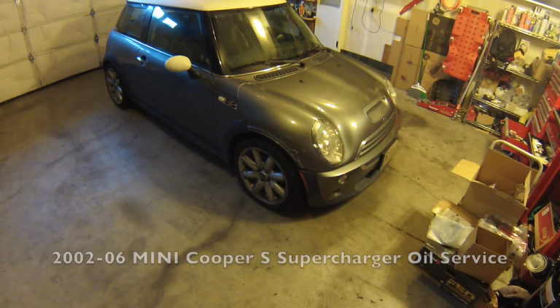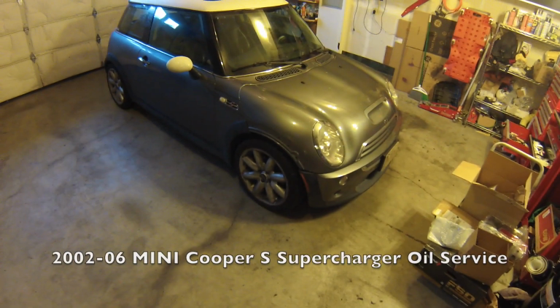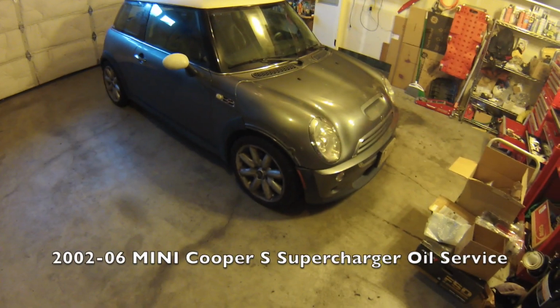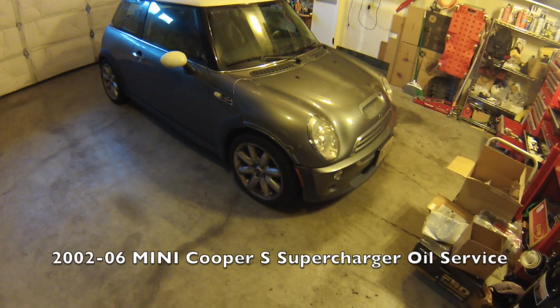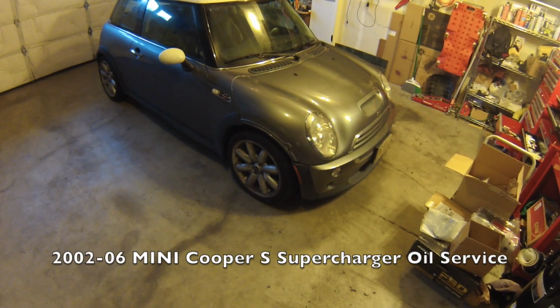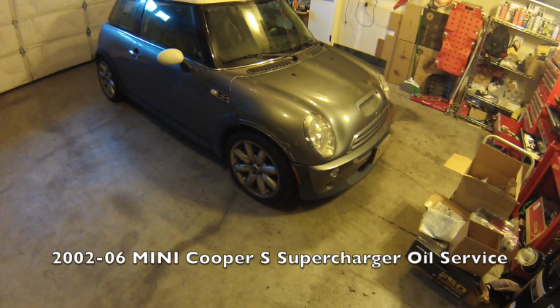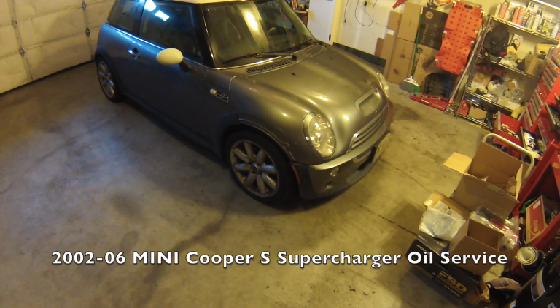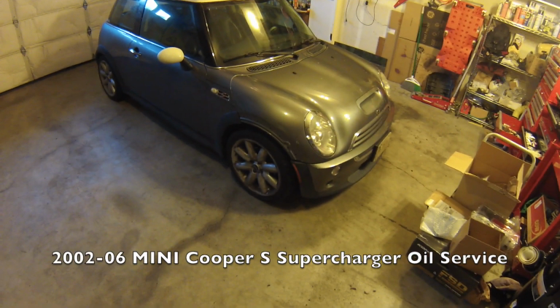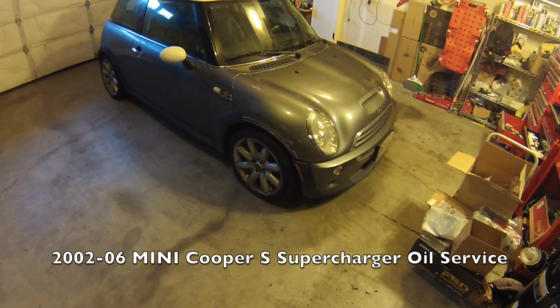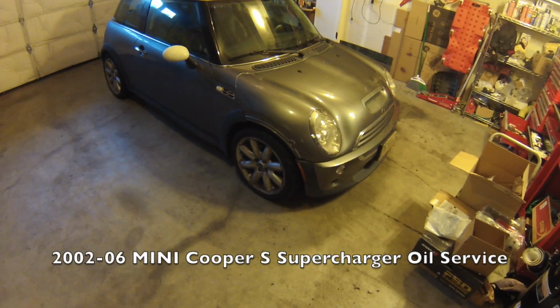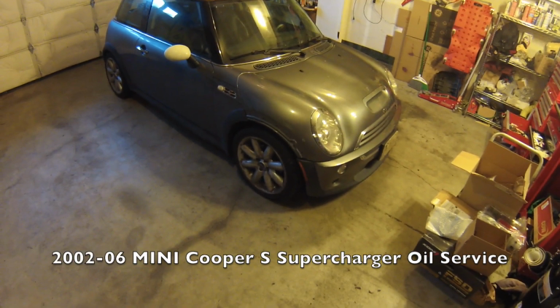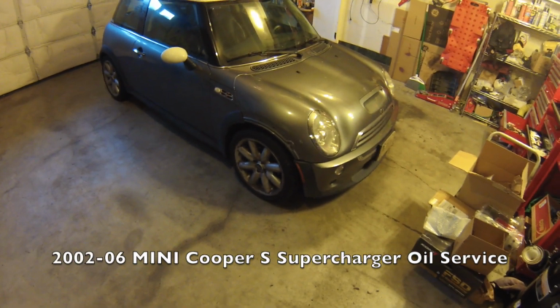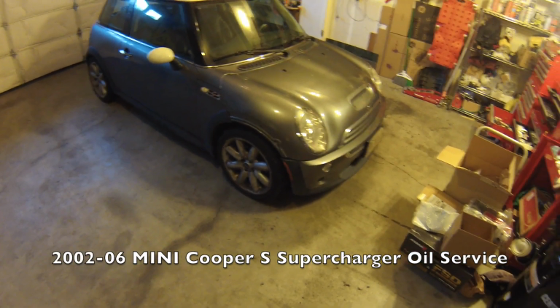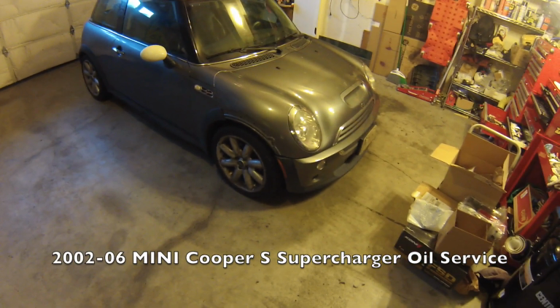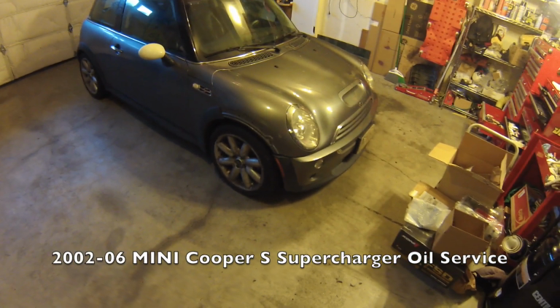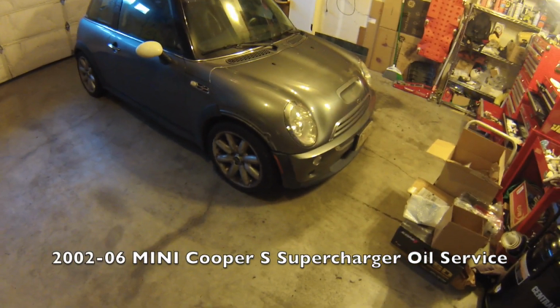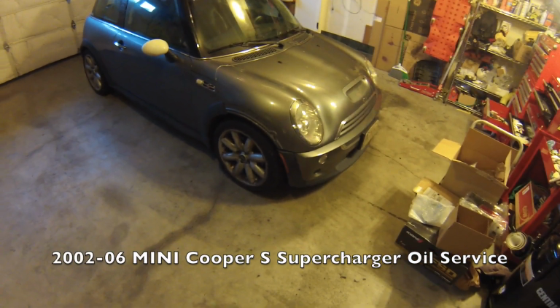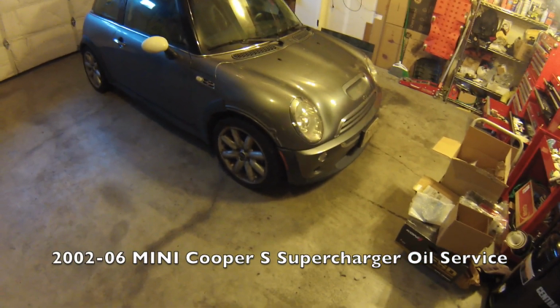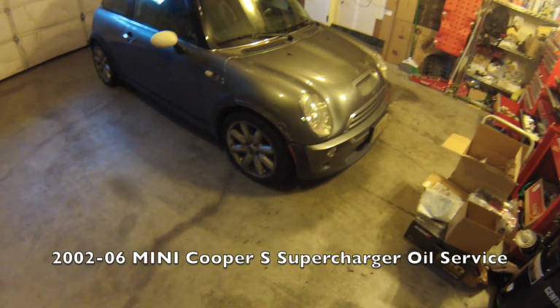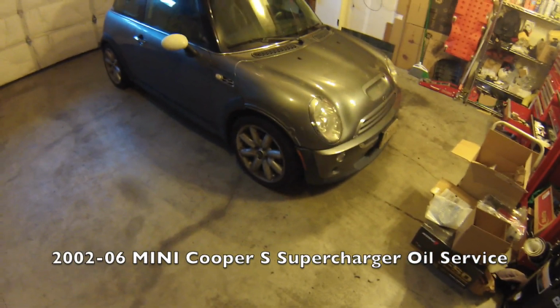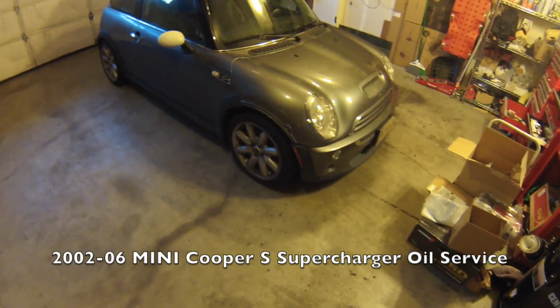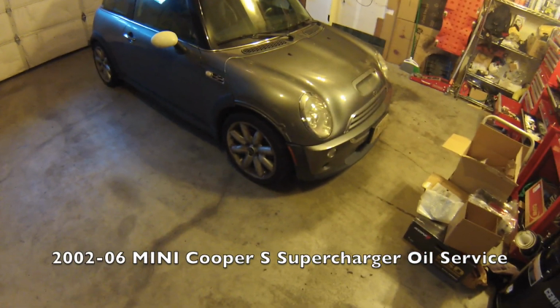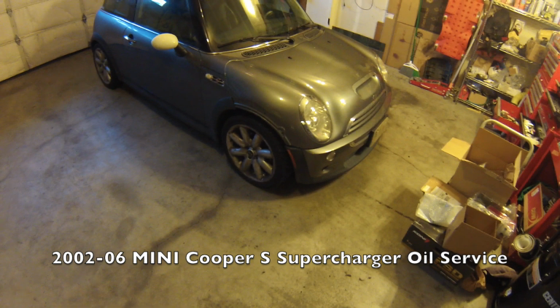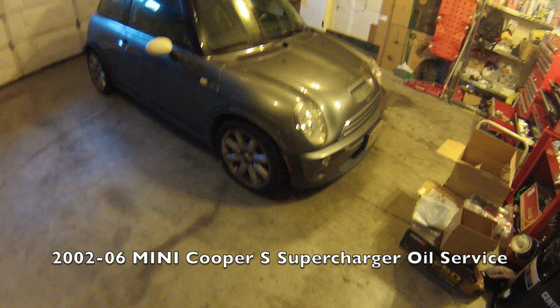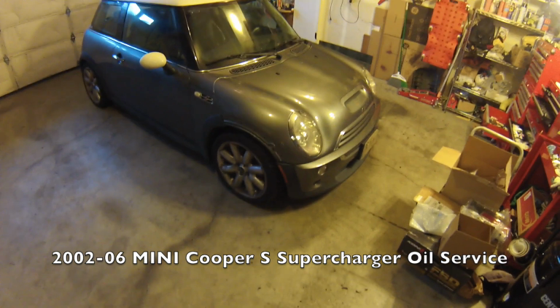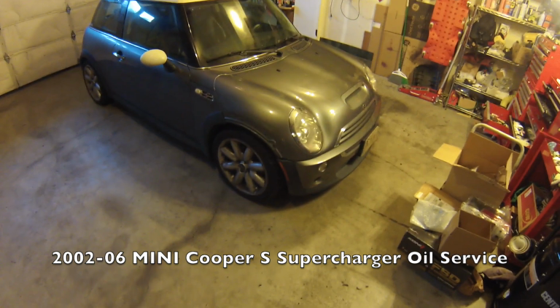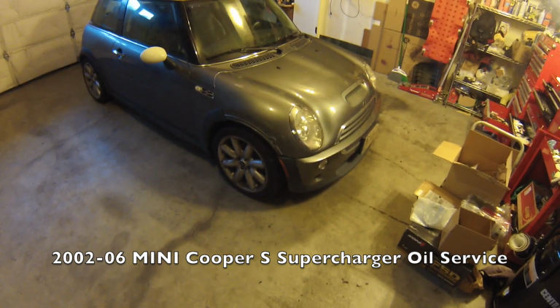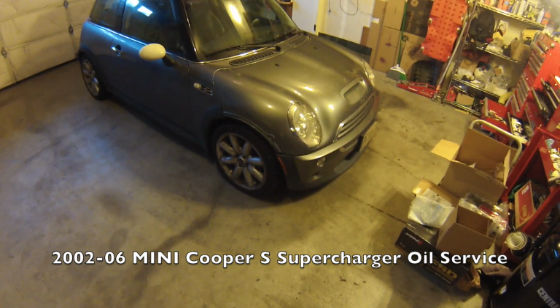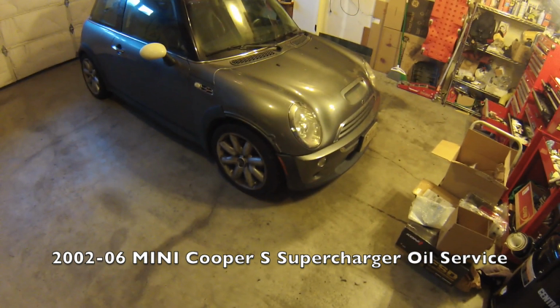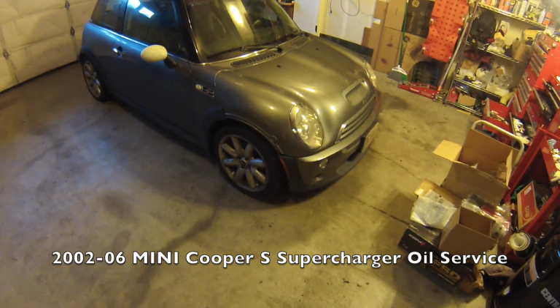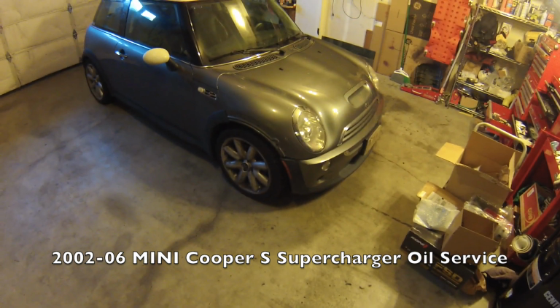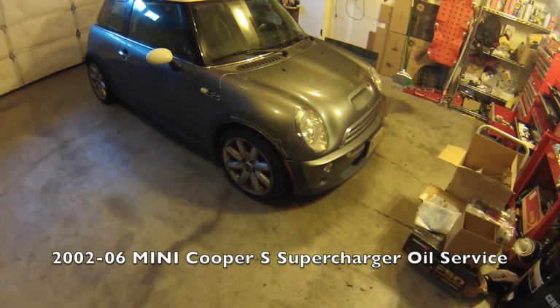Hi everybody. Today we're doing supercharger oil service on a 2003 Mini Cooper S.